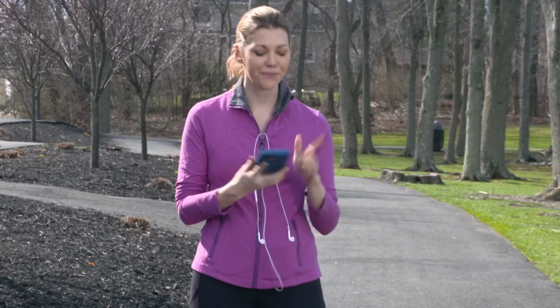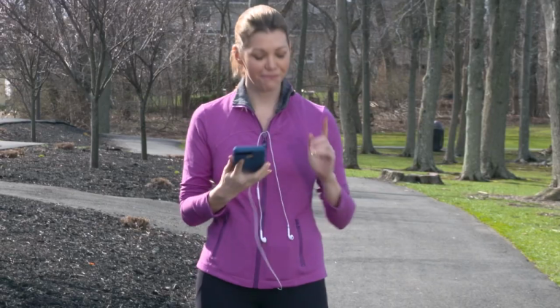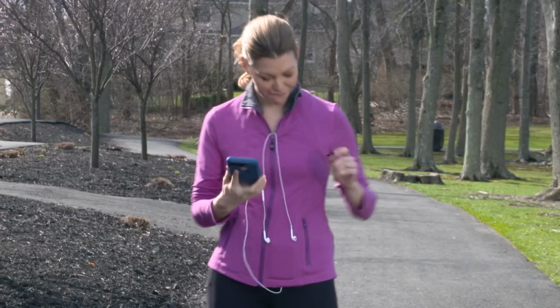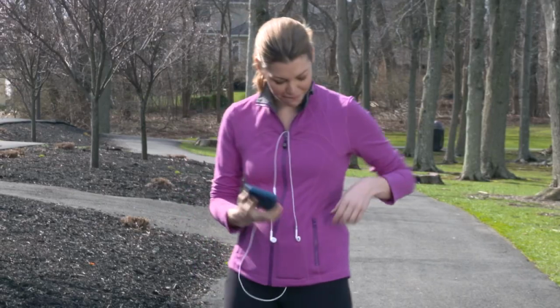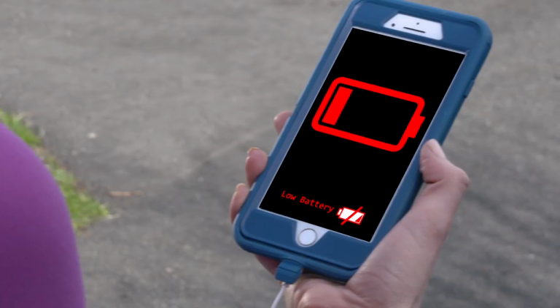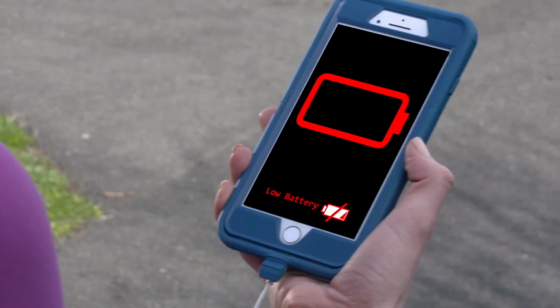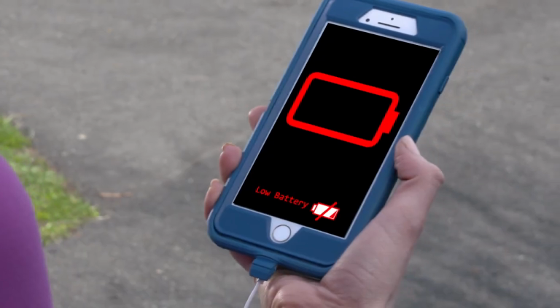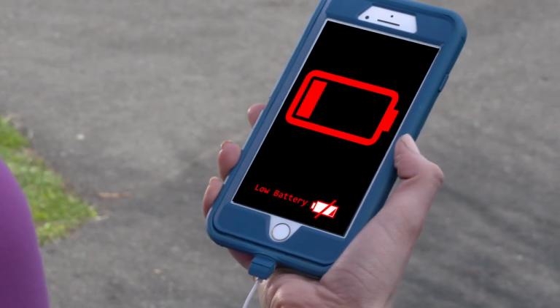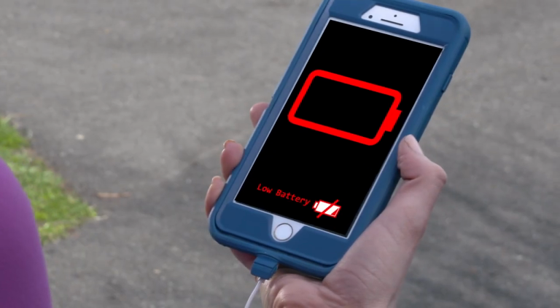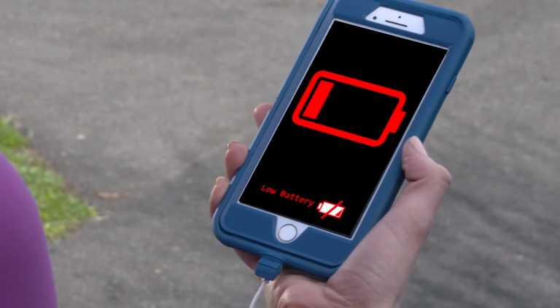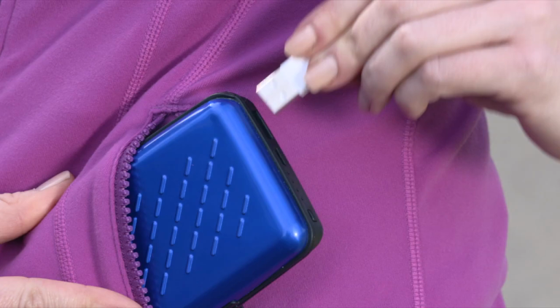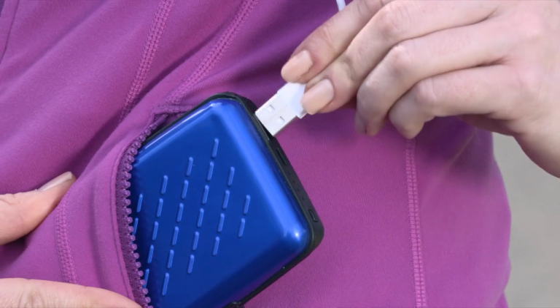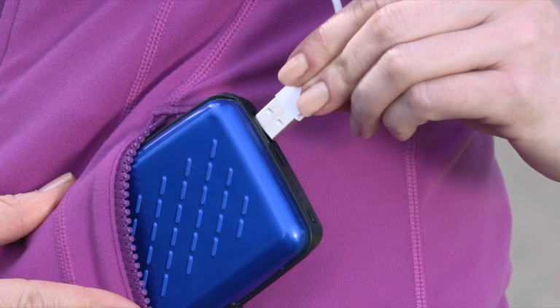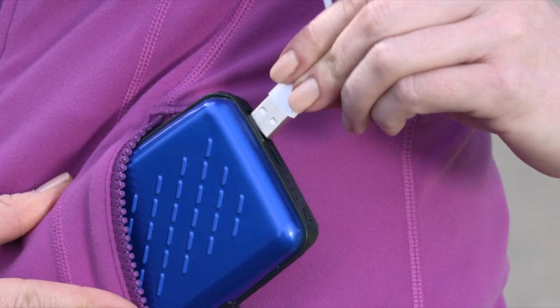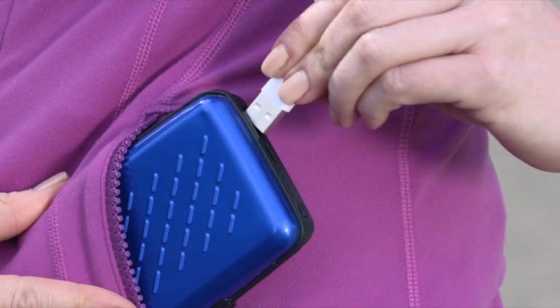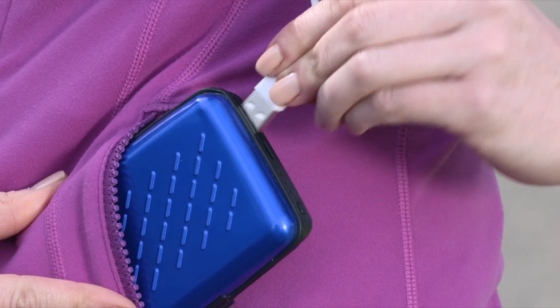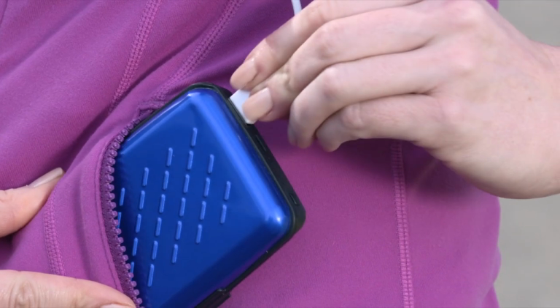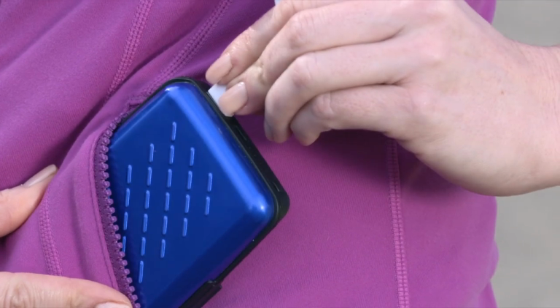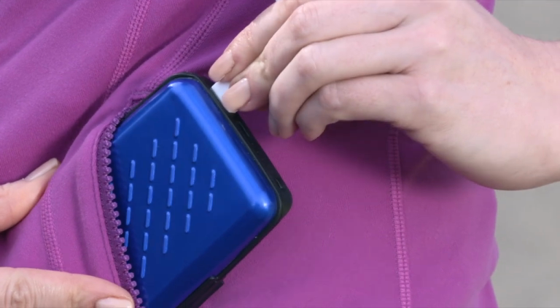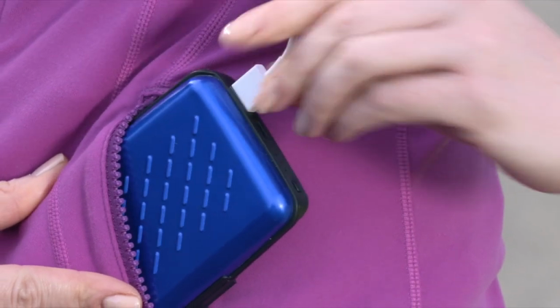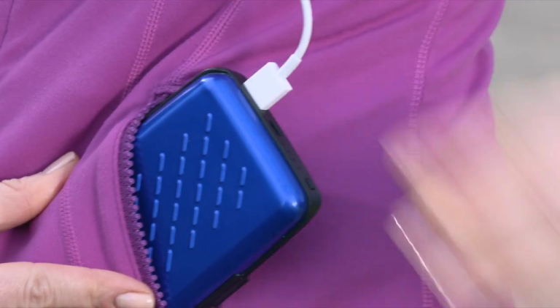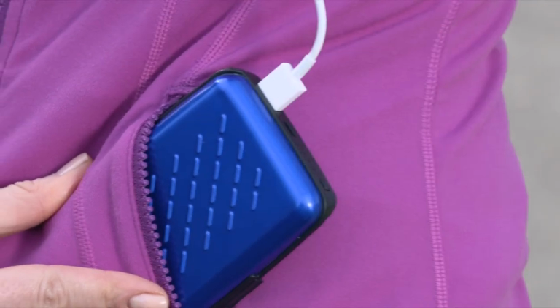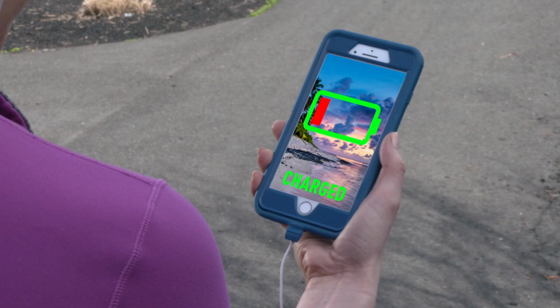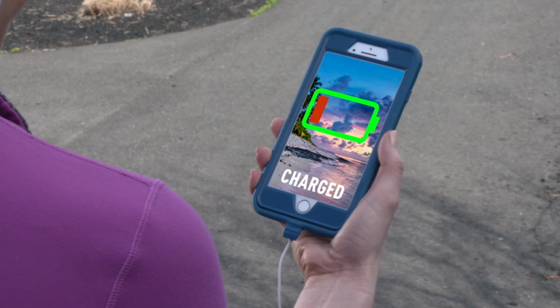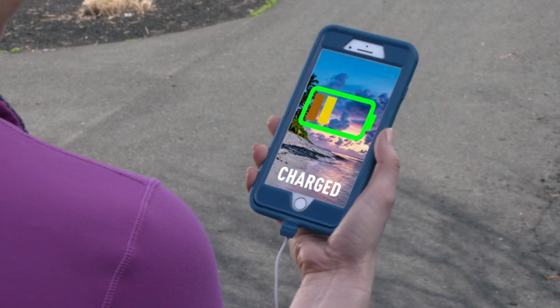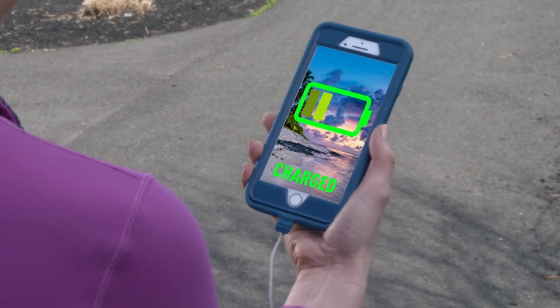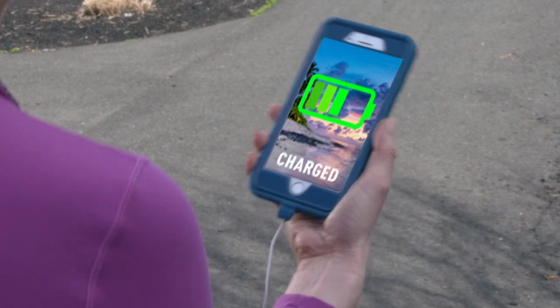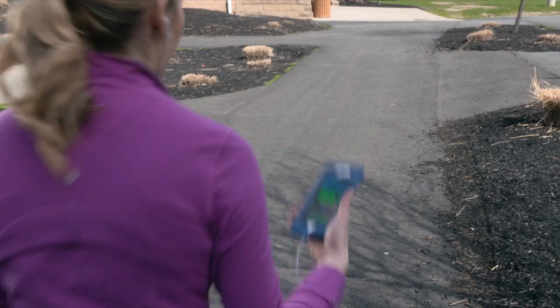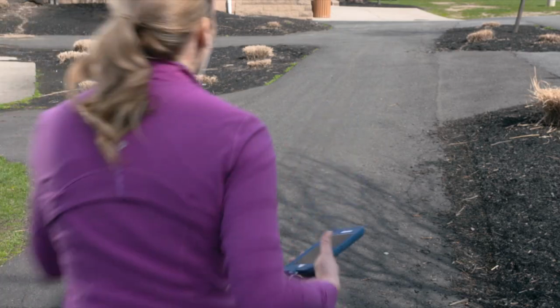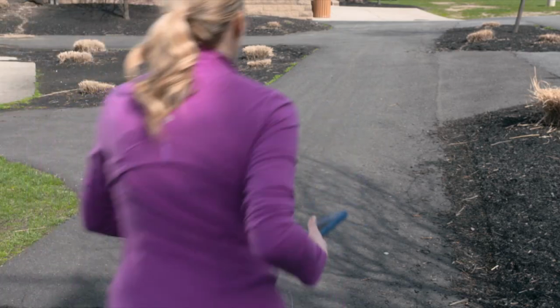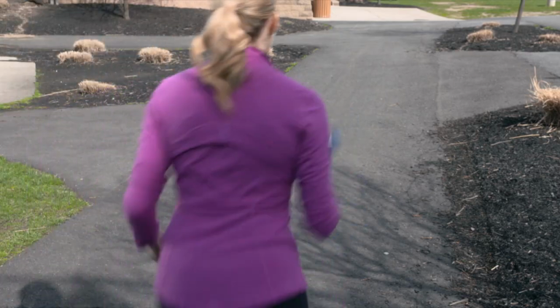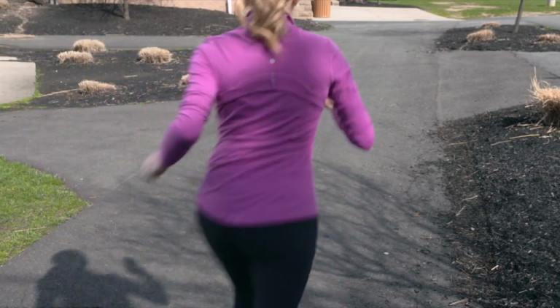Watch. If your battery's running low, just connect Full Charge Wallet to your phone and in seconds you're ready to go.